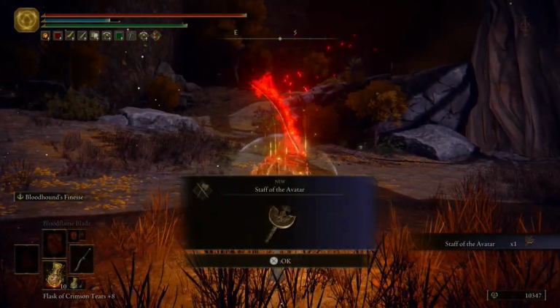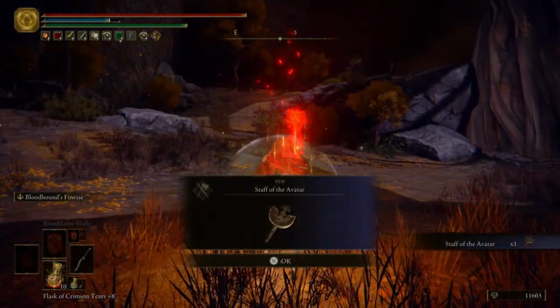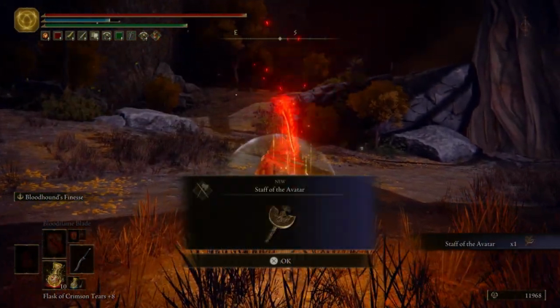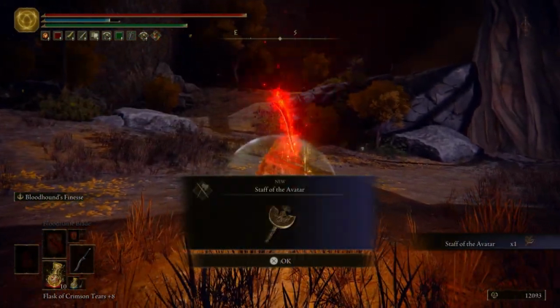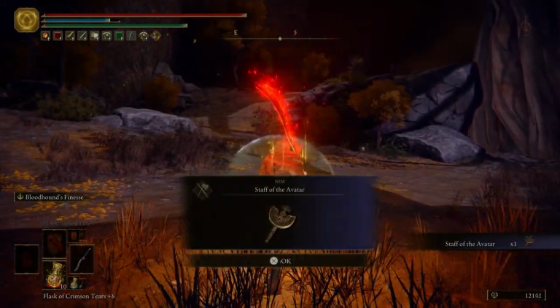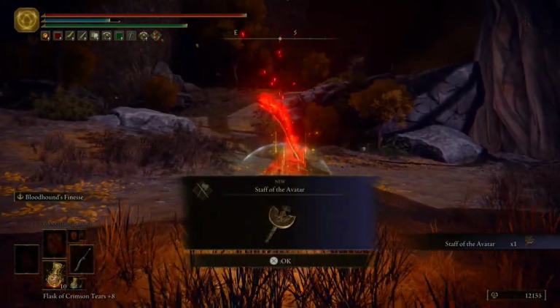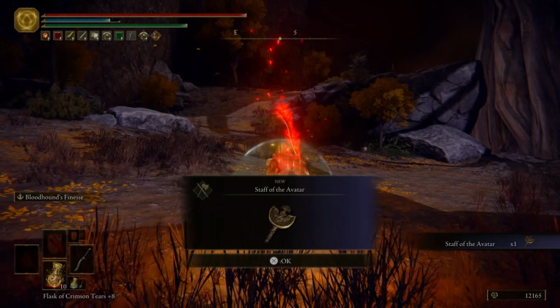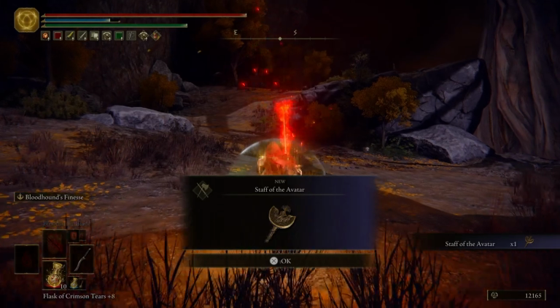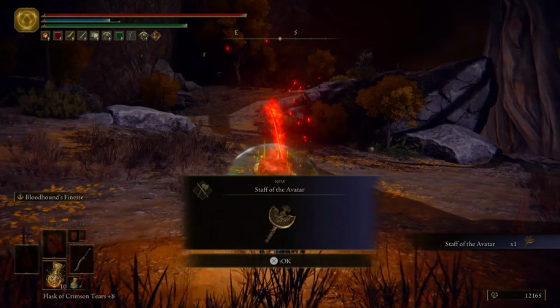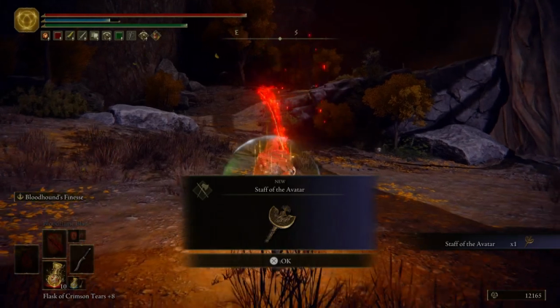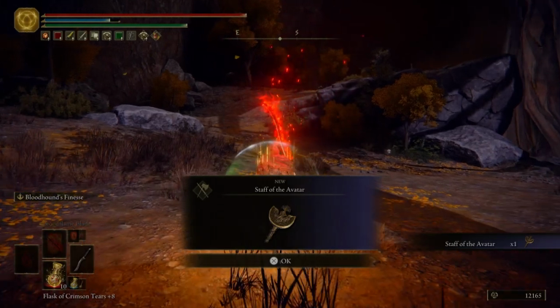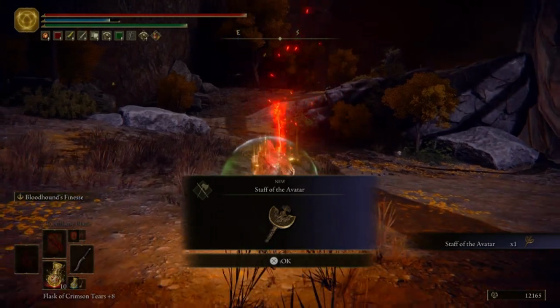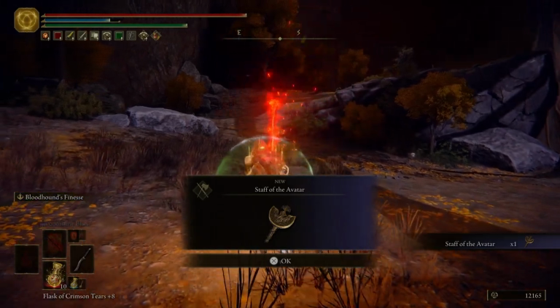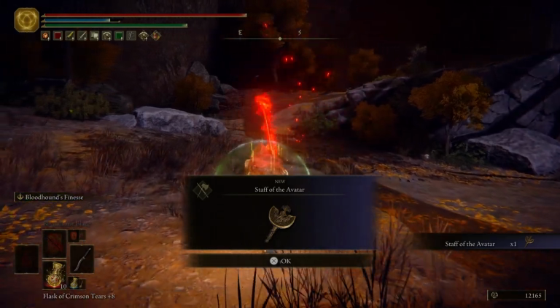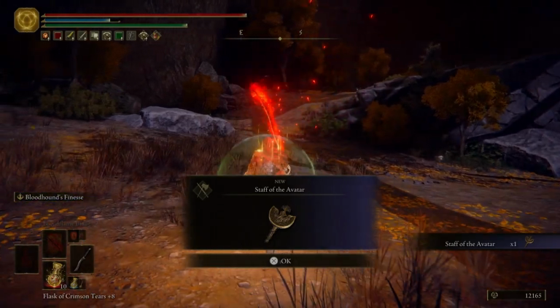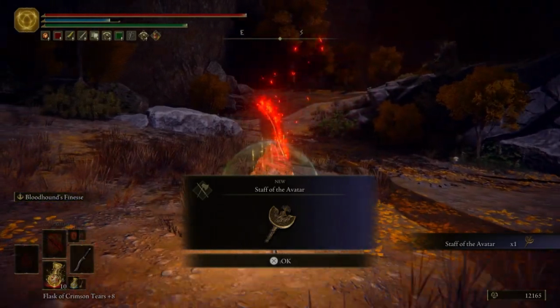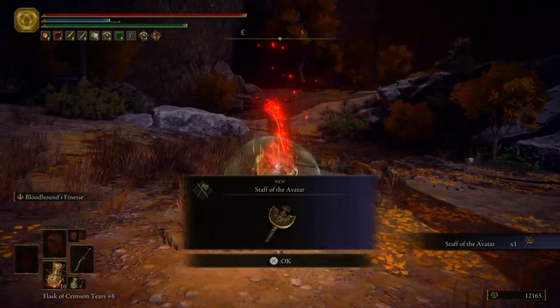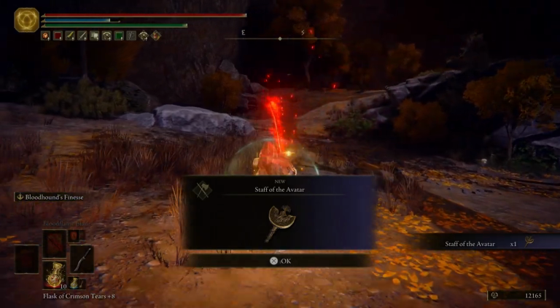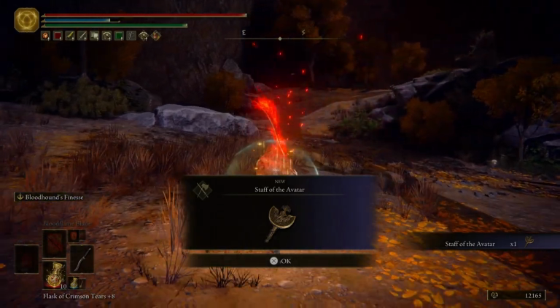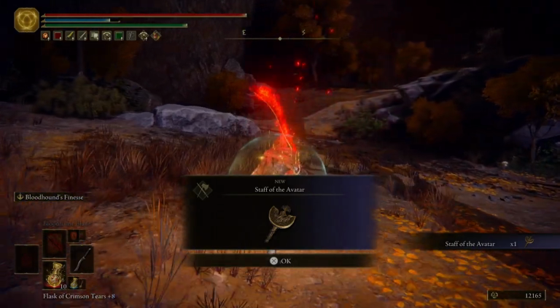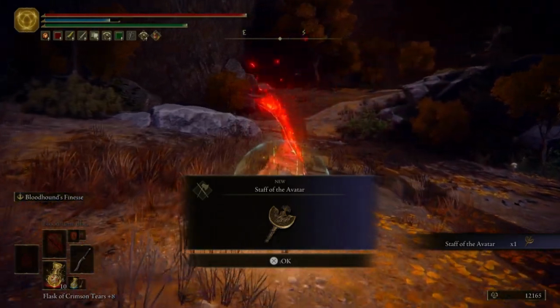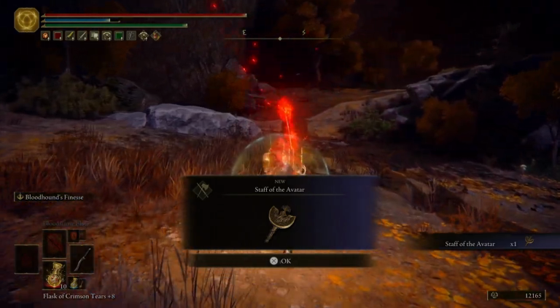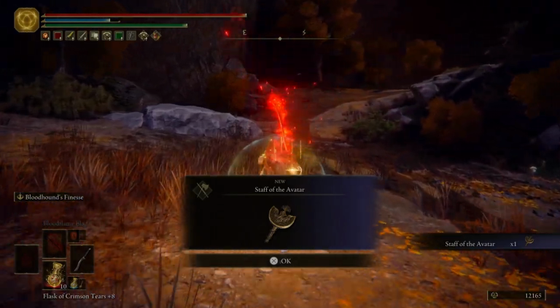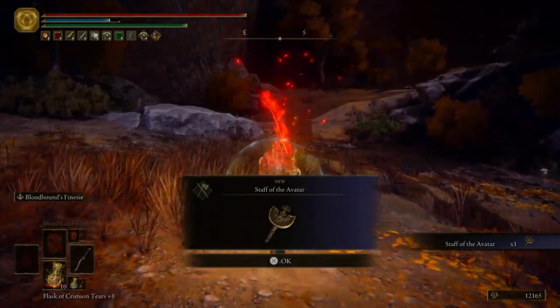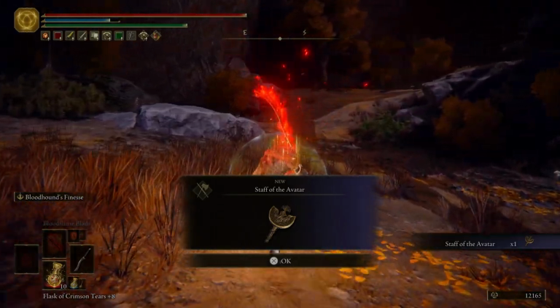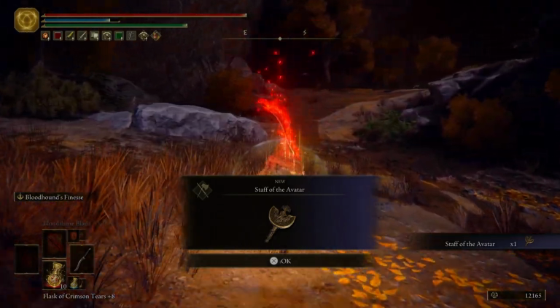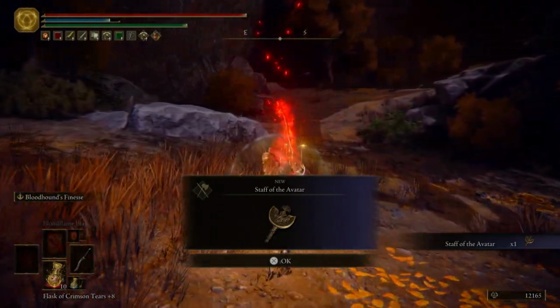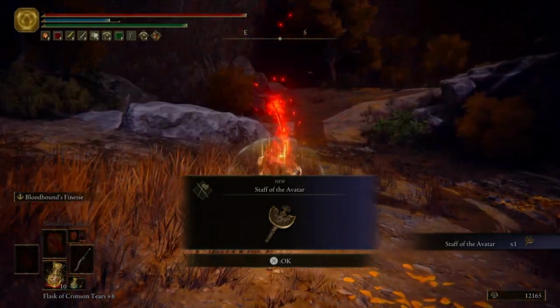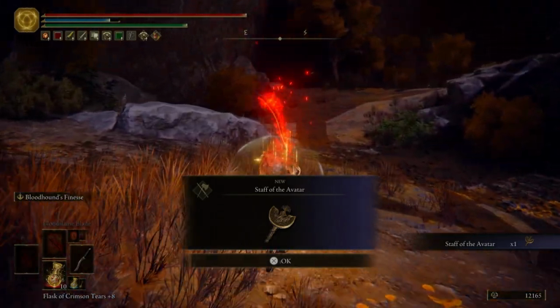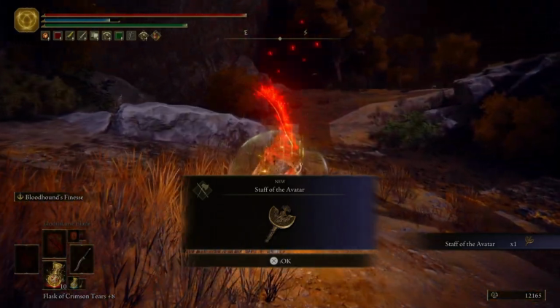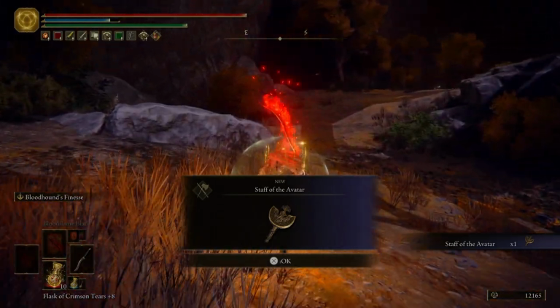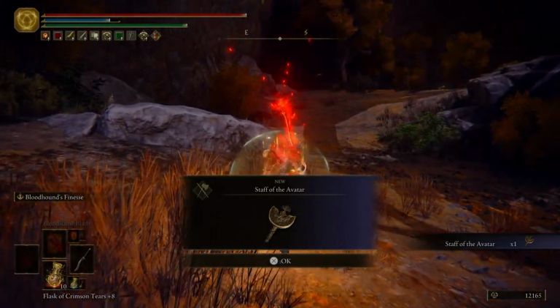We're going to go ahead and buff our weapon along with drink our Wondrous Flask of Physick, because we're going to be fighting an Erd Tree Avatar. Pretty easy — we've fought them before. For killing the Erd Tree Avatar we get the Staff of the Avatar.